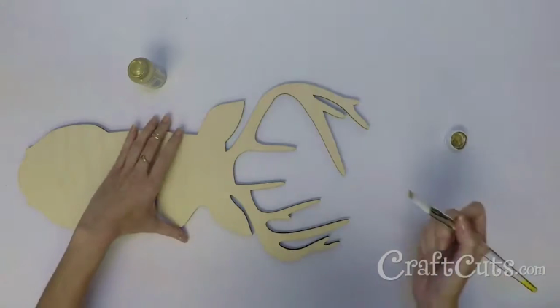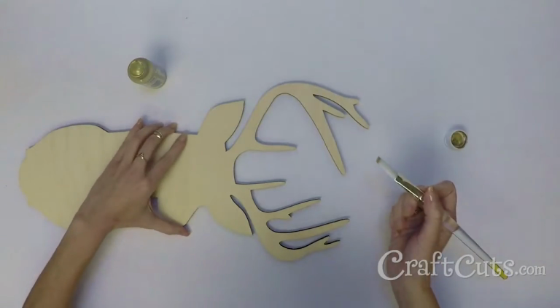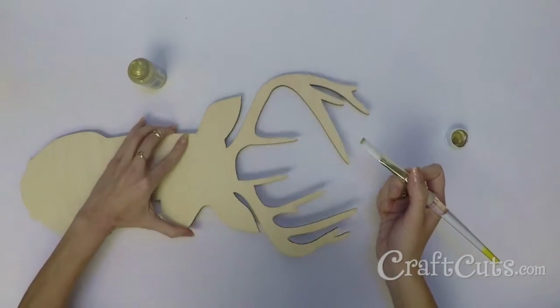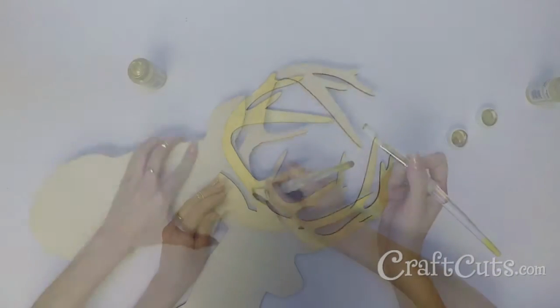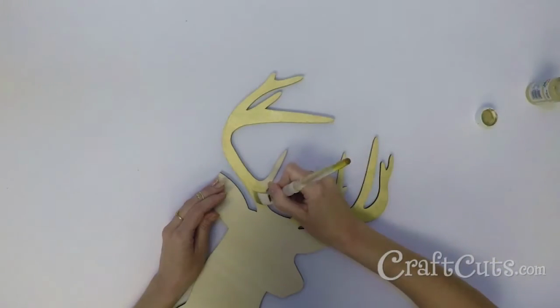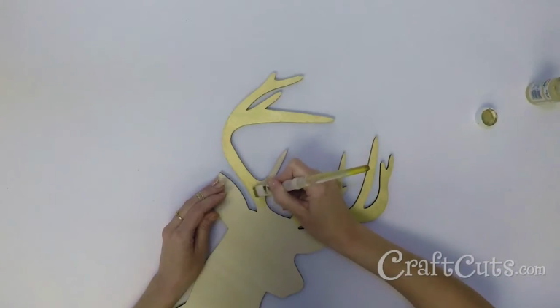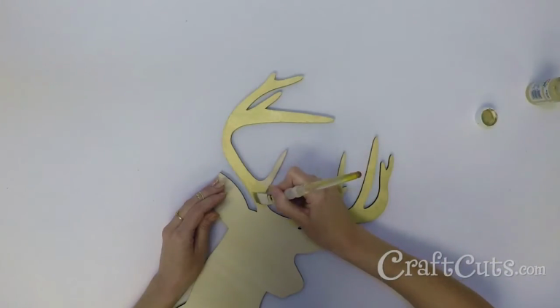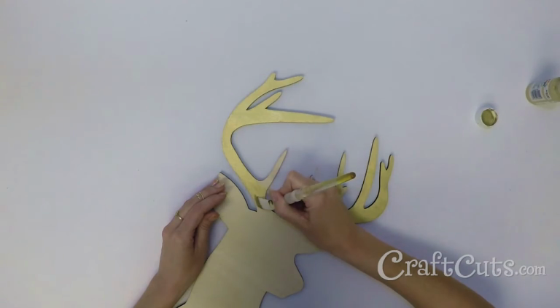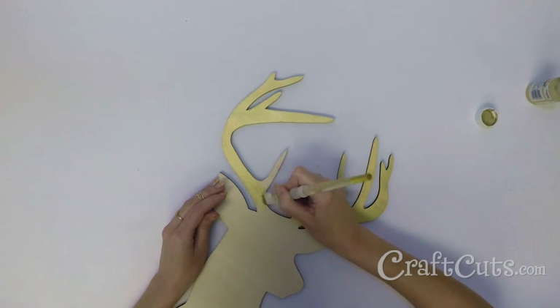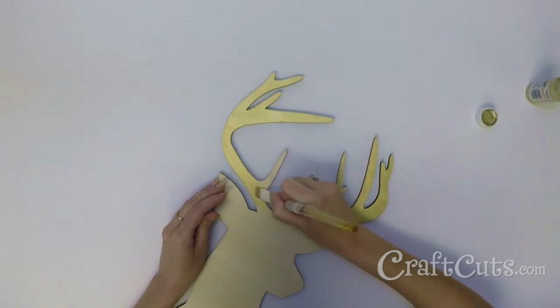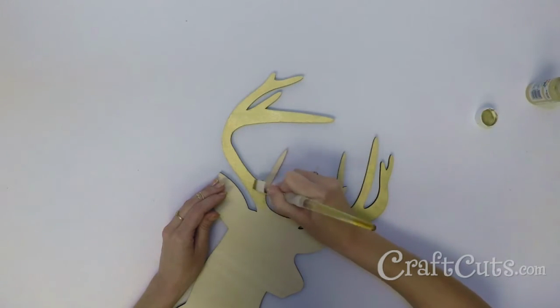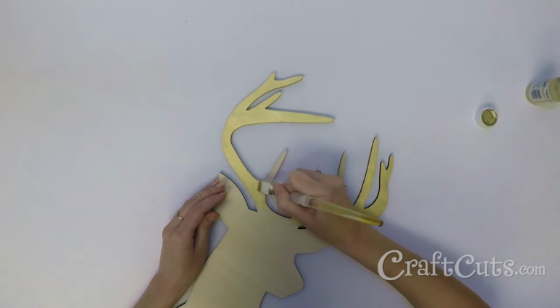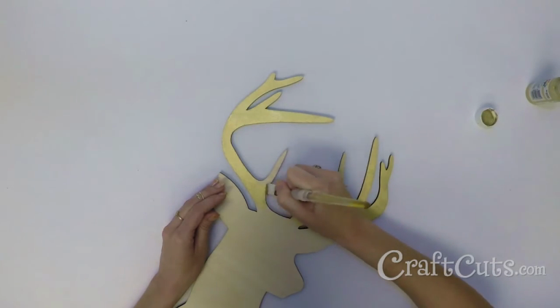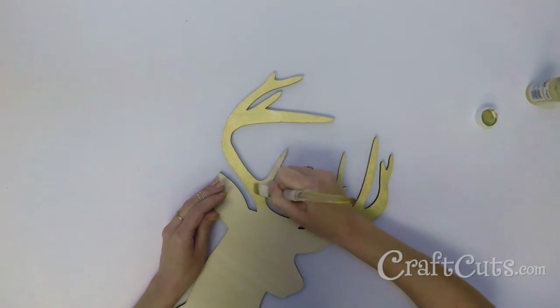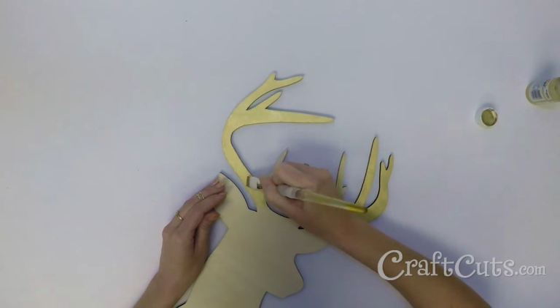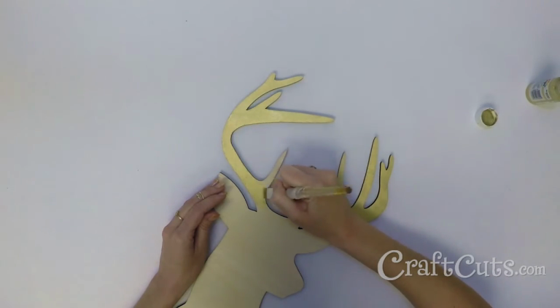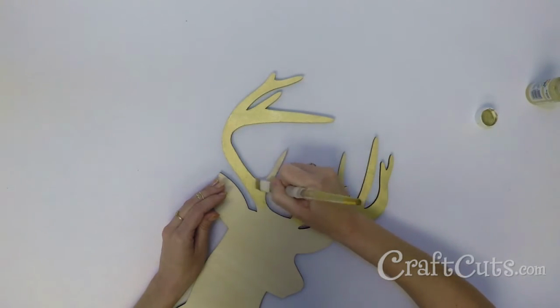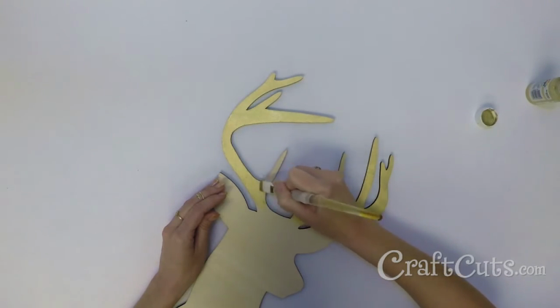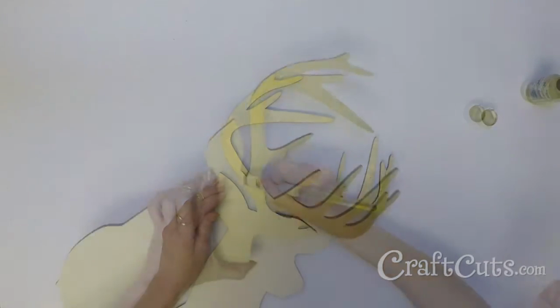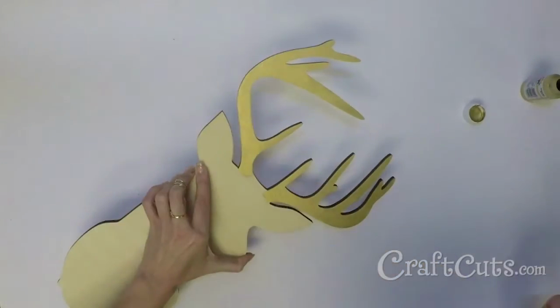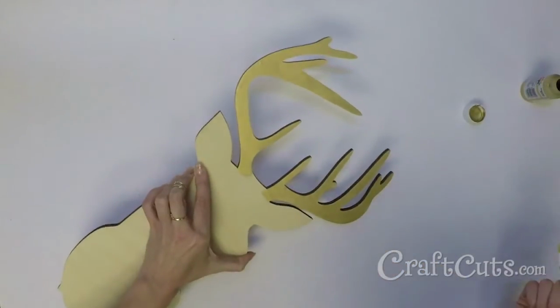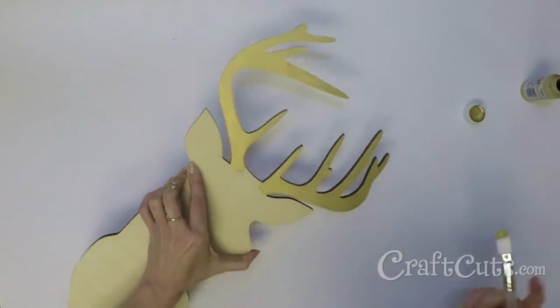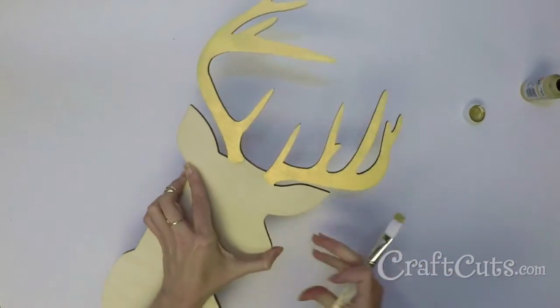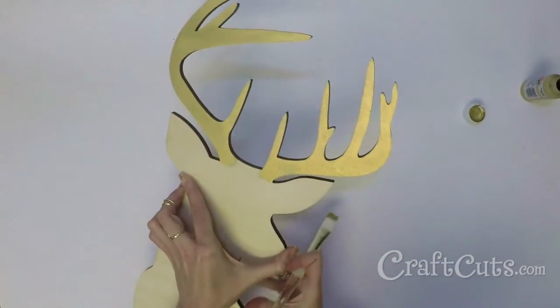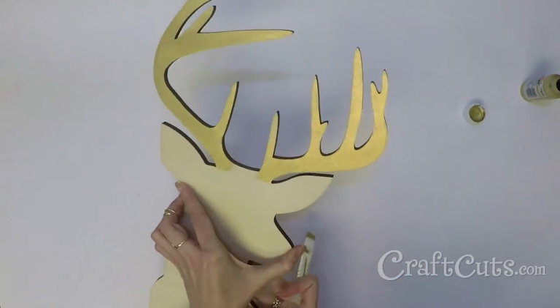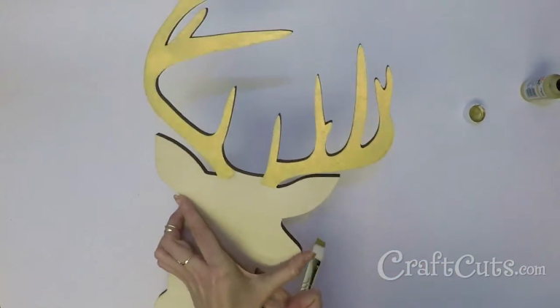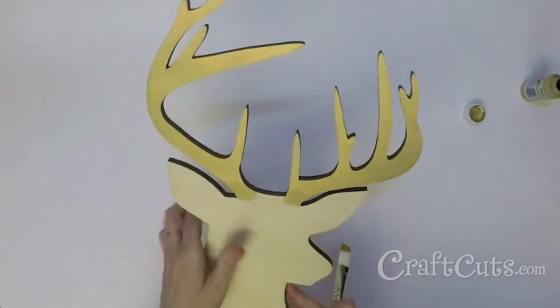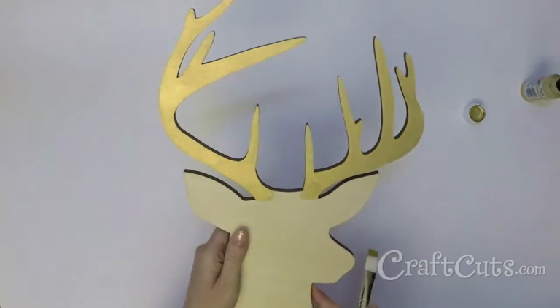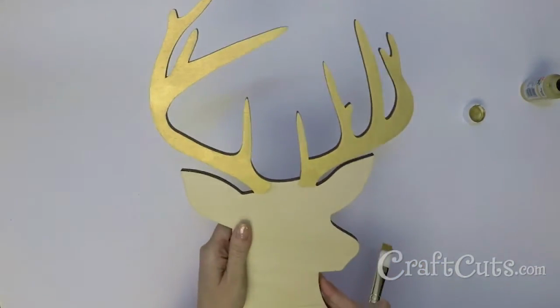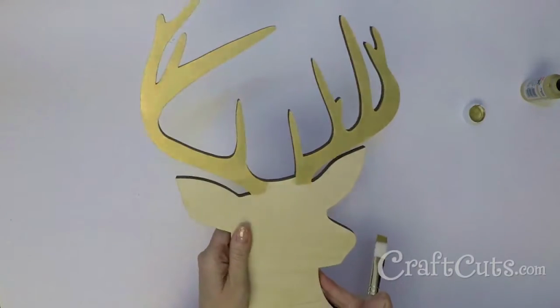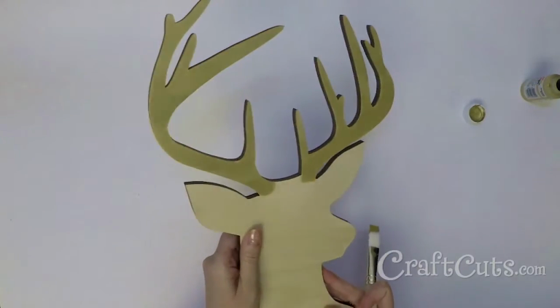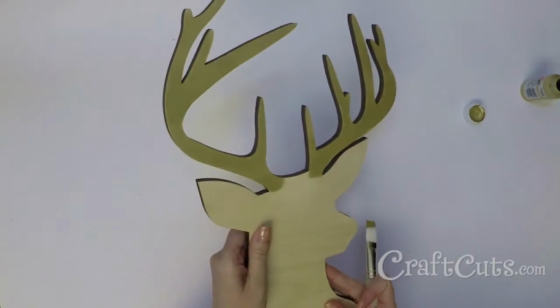Use the gold paint to coat the face of the antlers. Since I am leaving the rest of the deer natural wood, I decided to leave the edges unpainted.